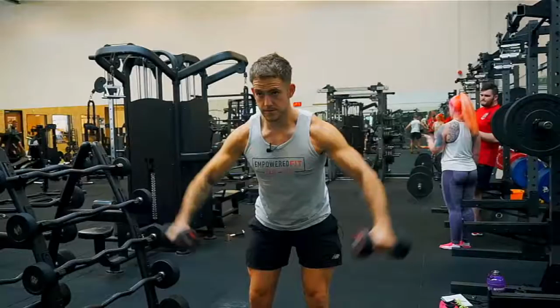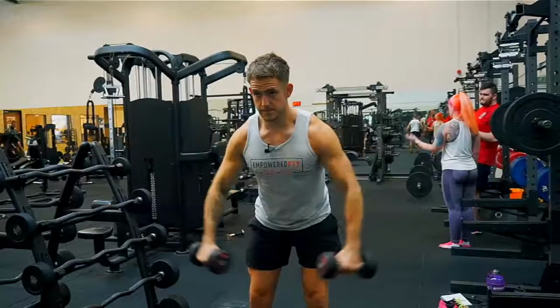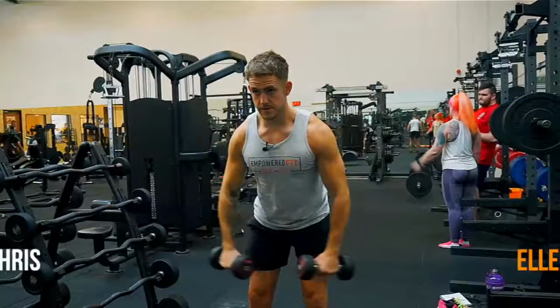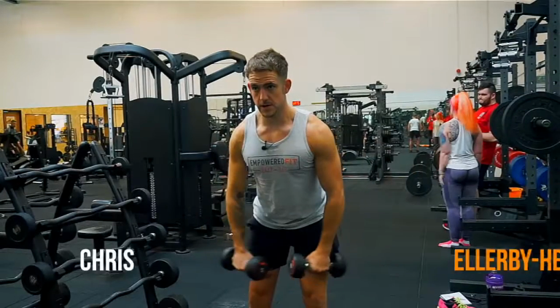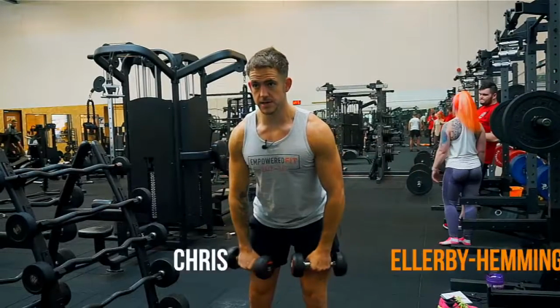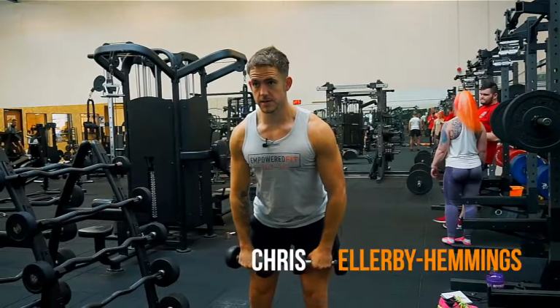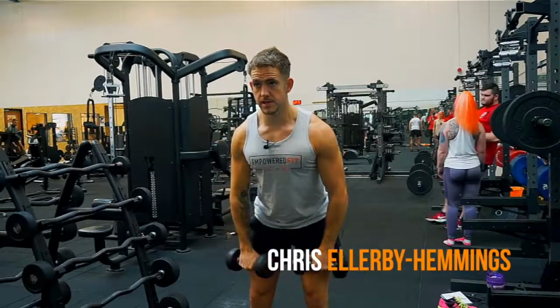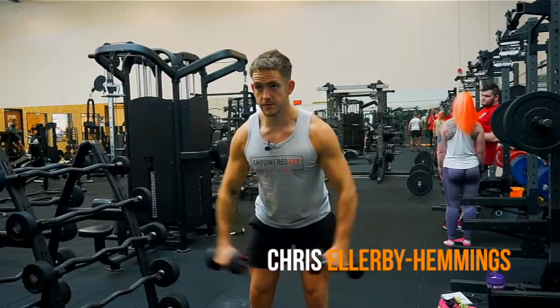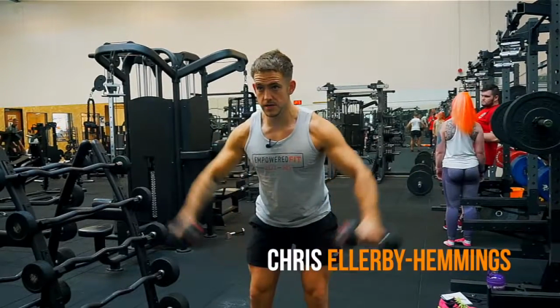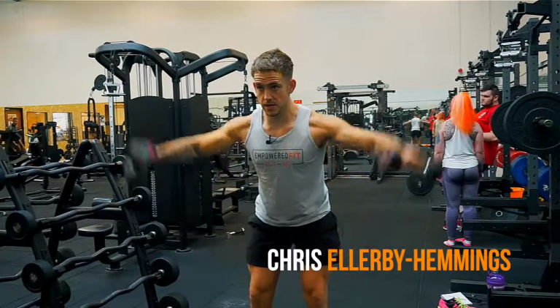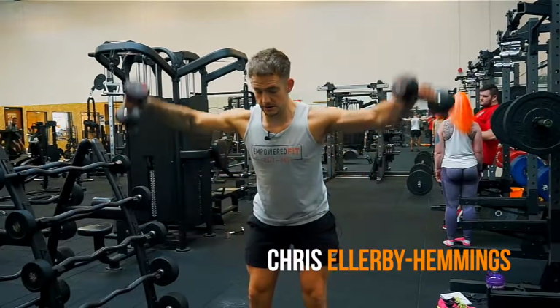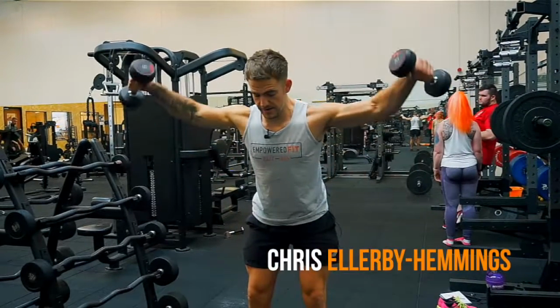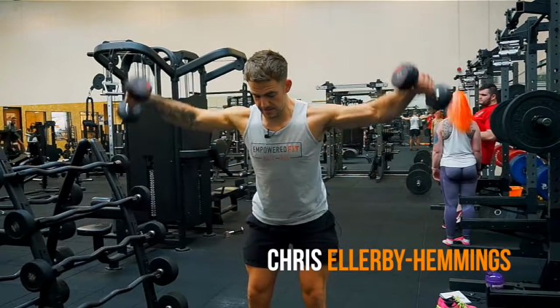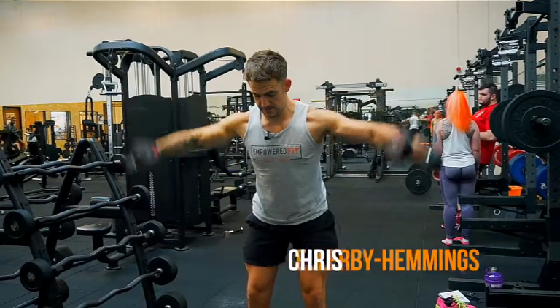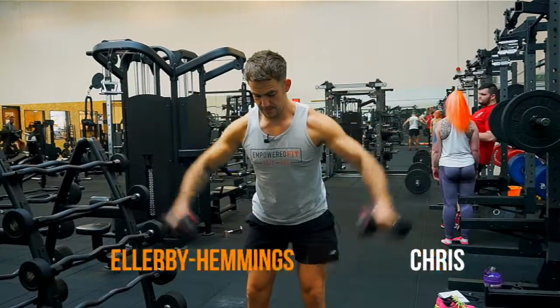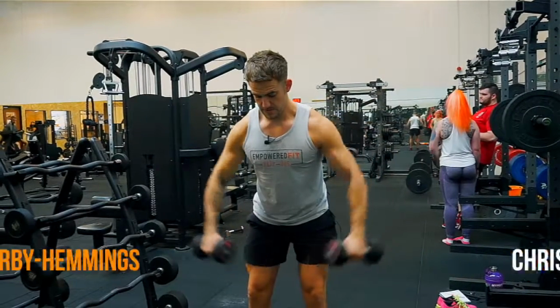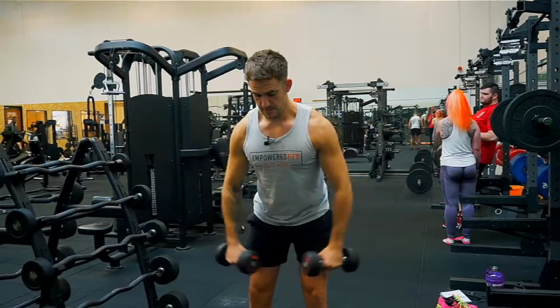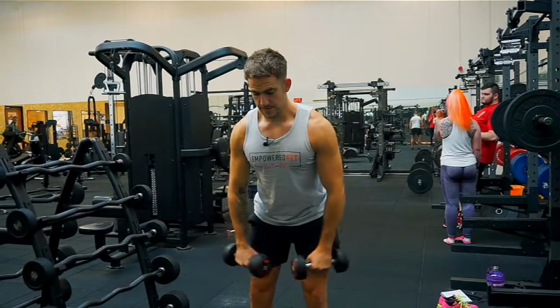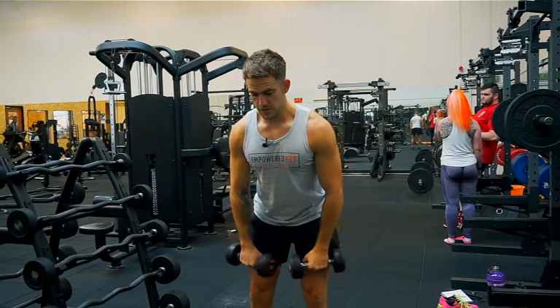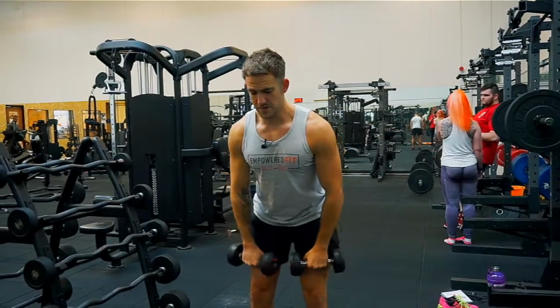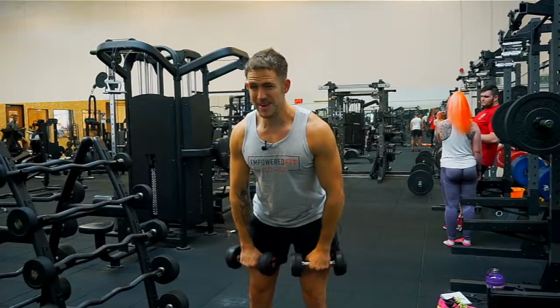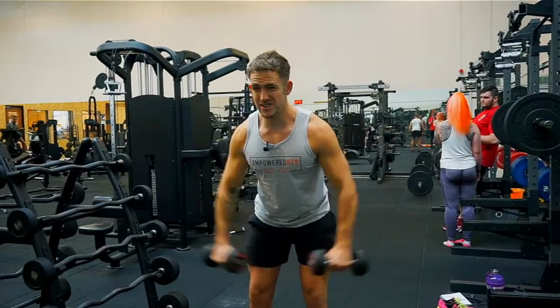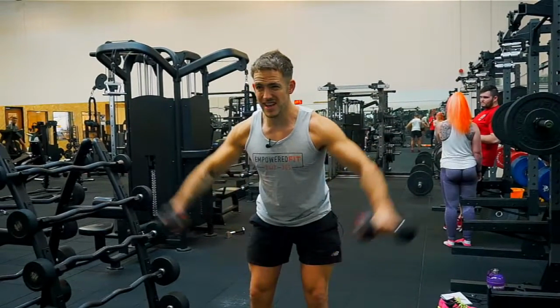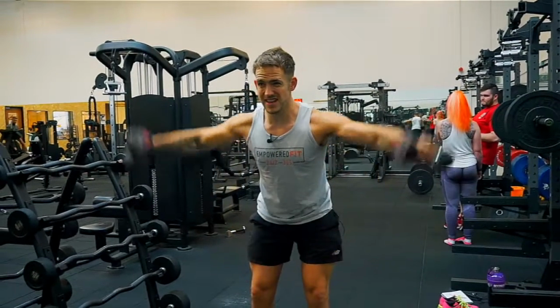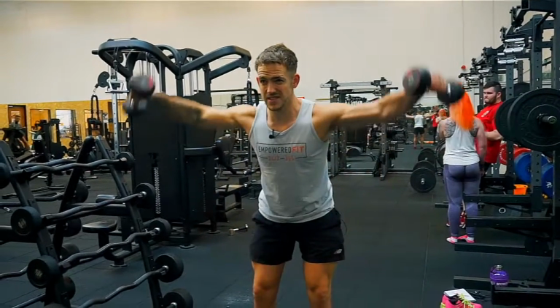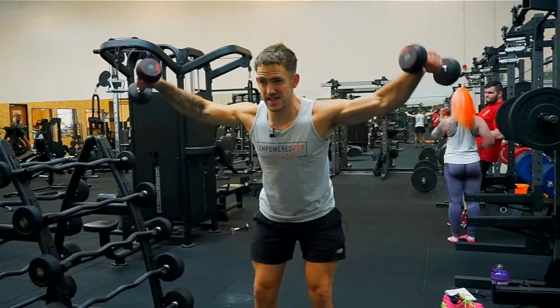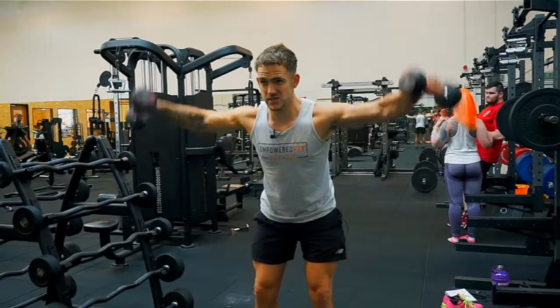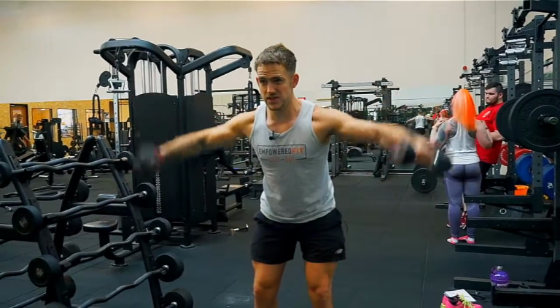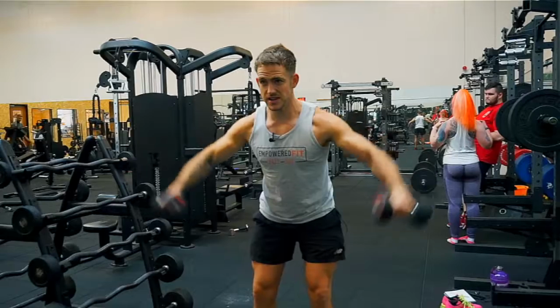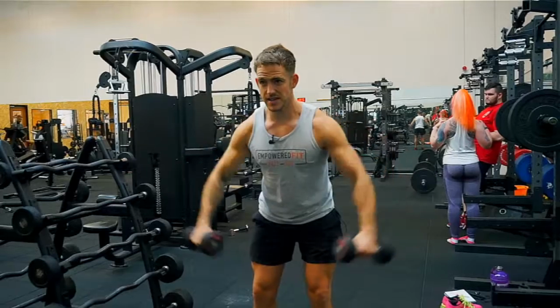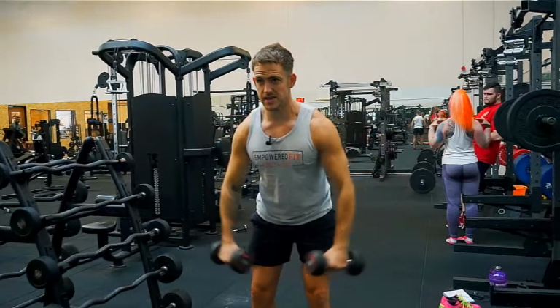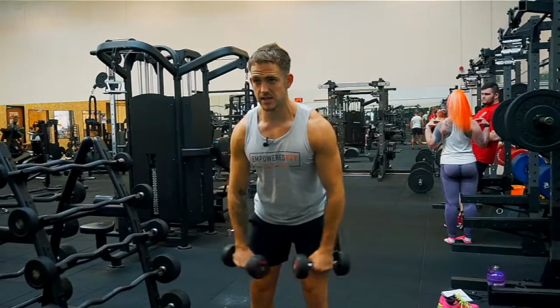I'm going to take you through the side raise, focusing on the medial head of the deltoid in this exercise.